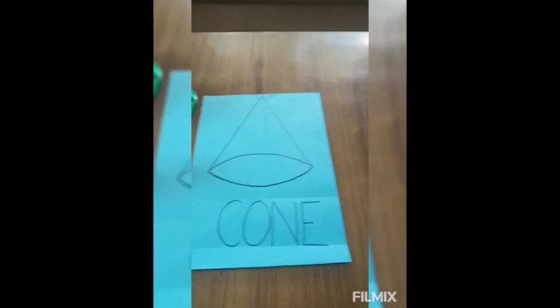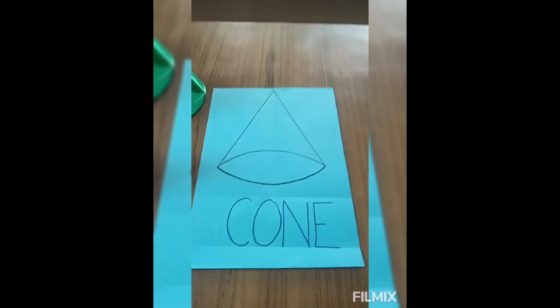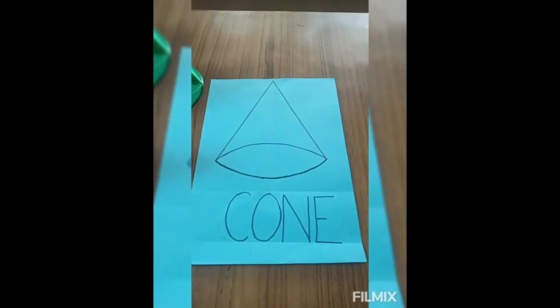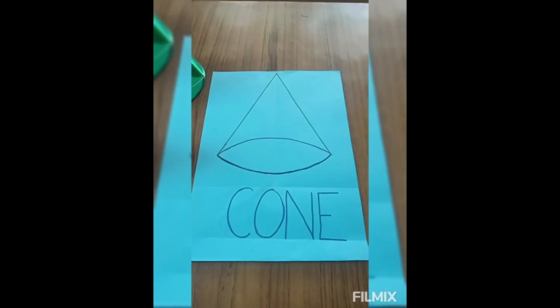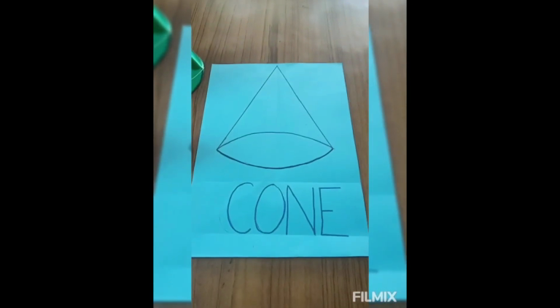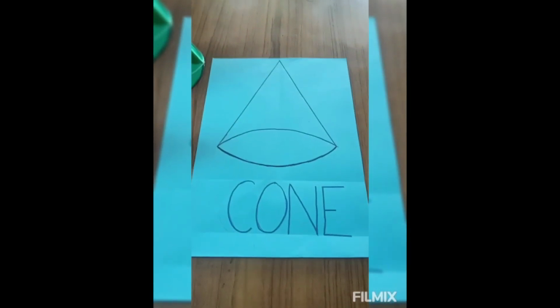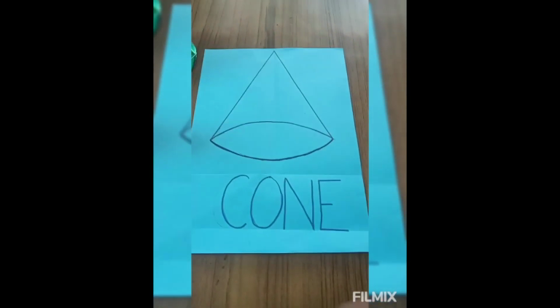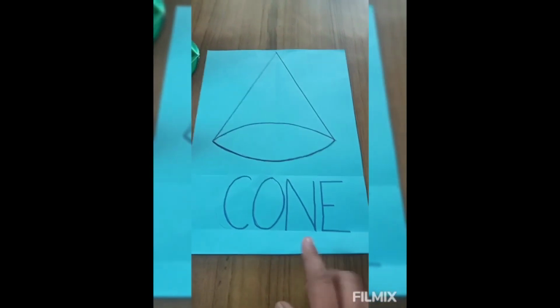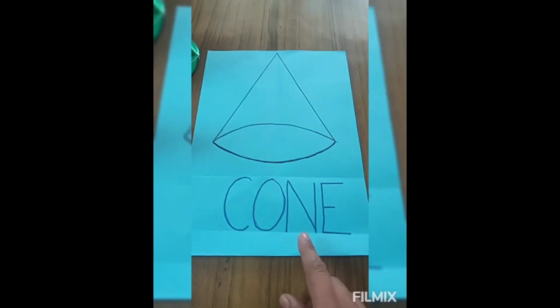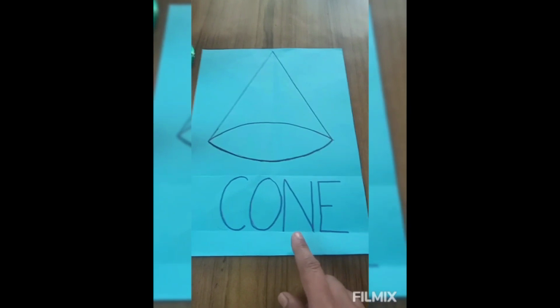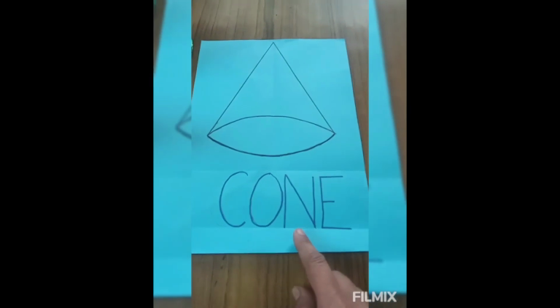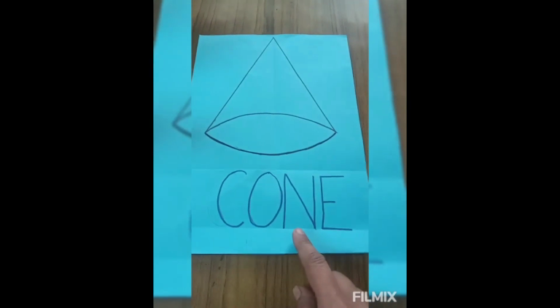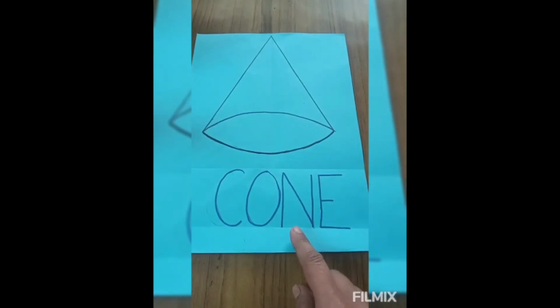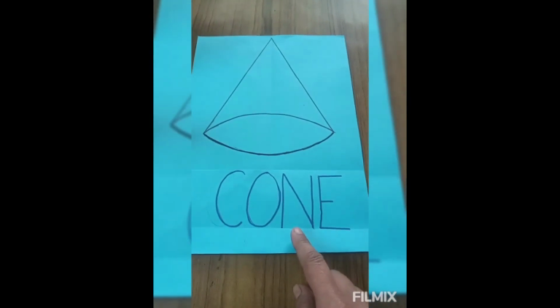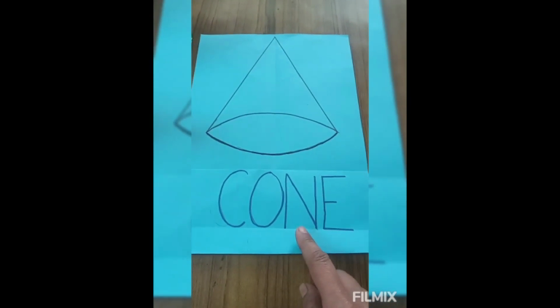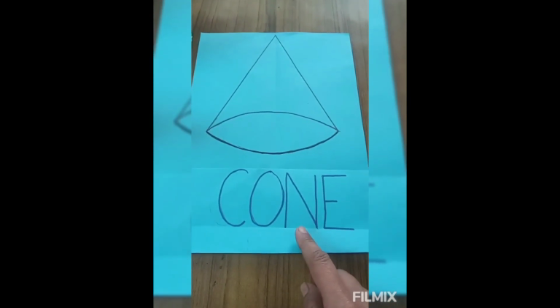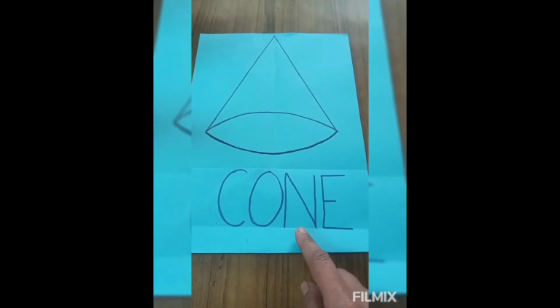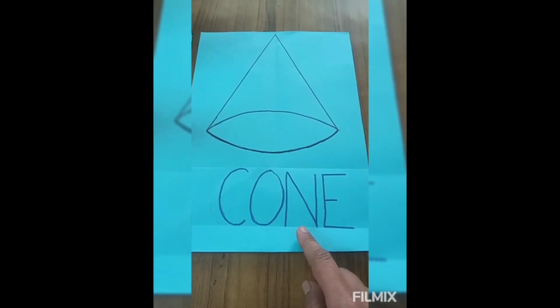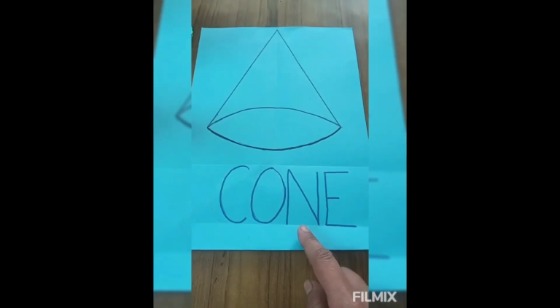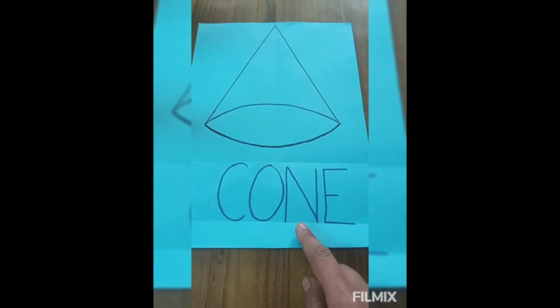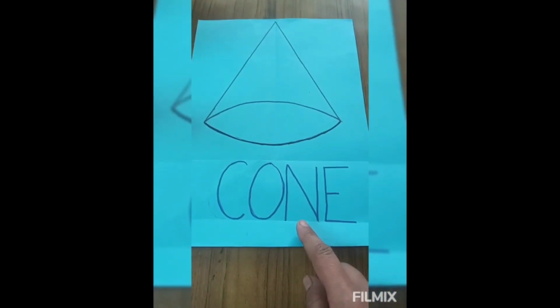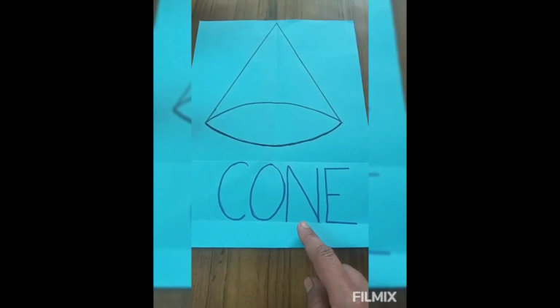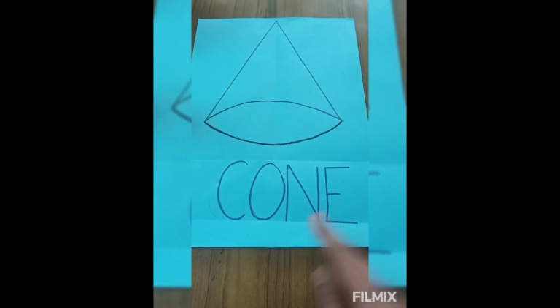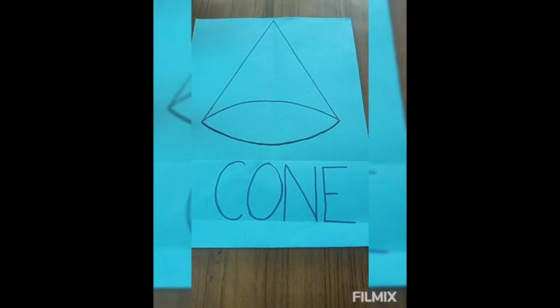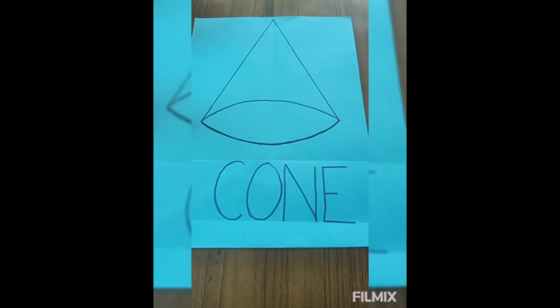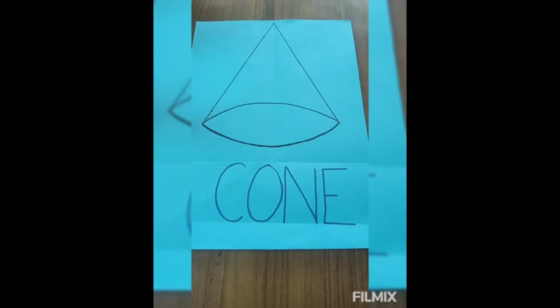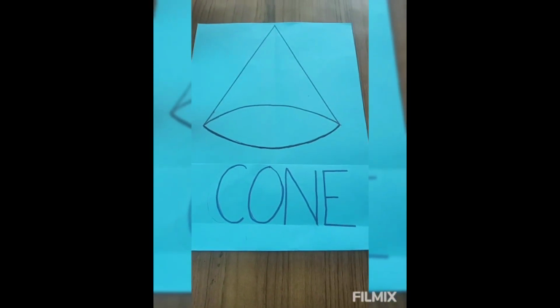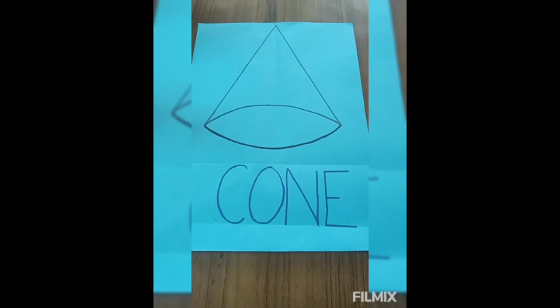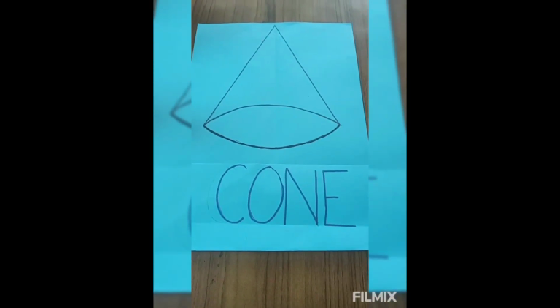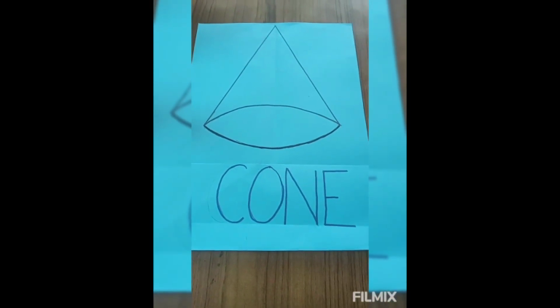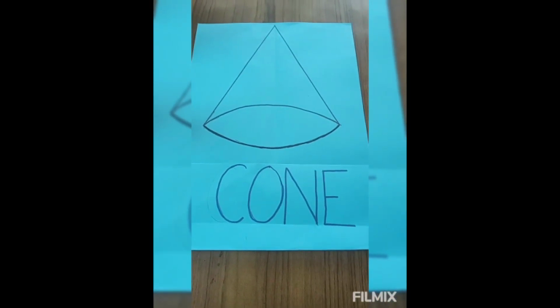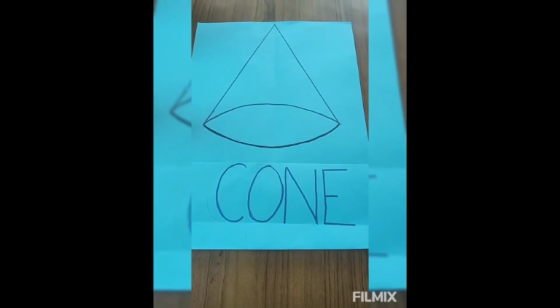Now you are going to learn this new shape — cone. Okay, children? Now learn this shape.